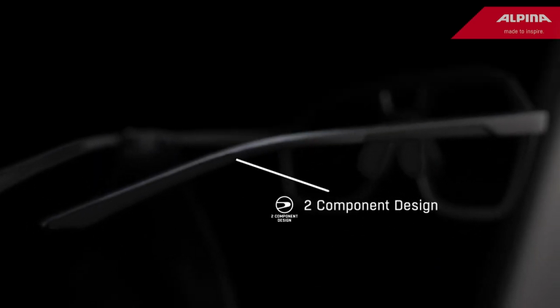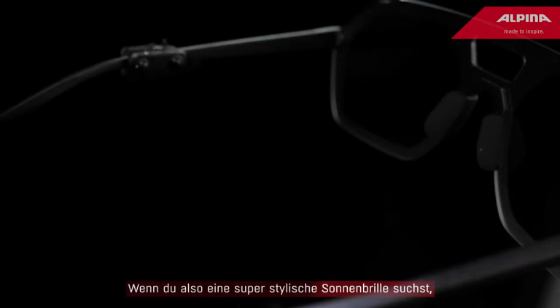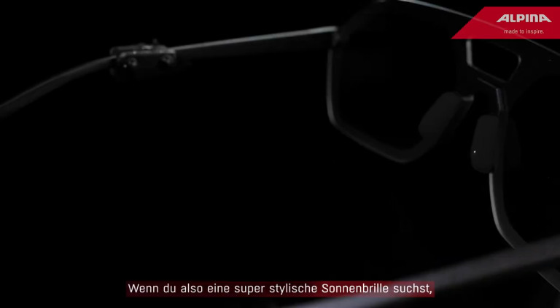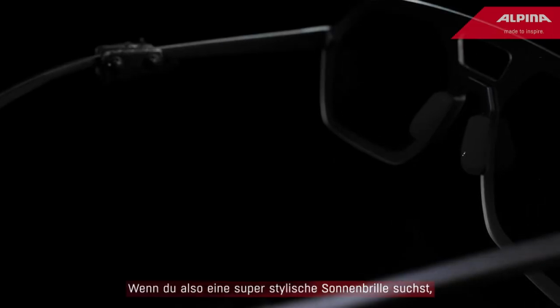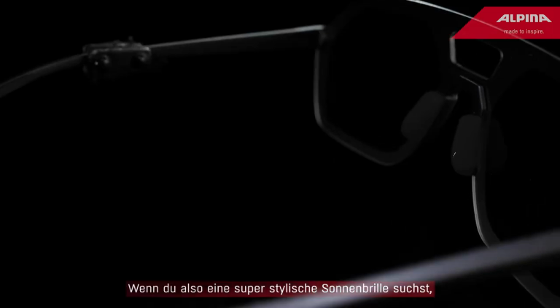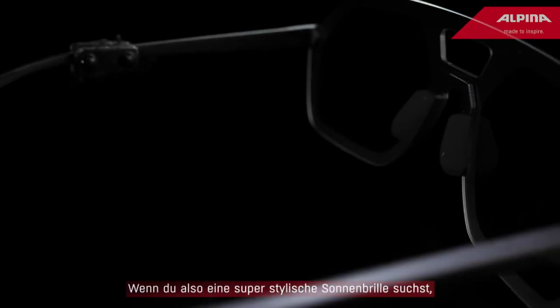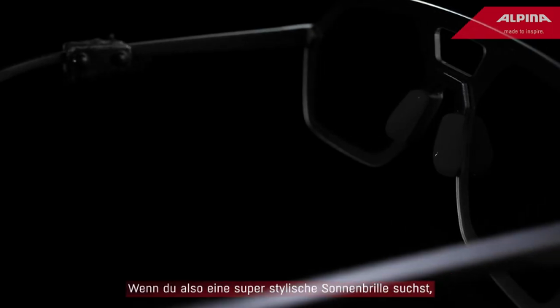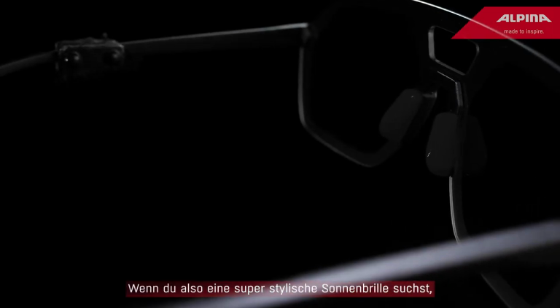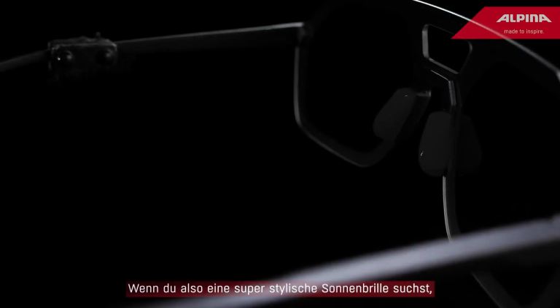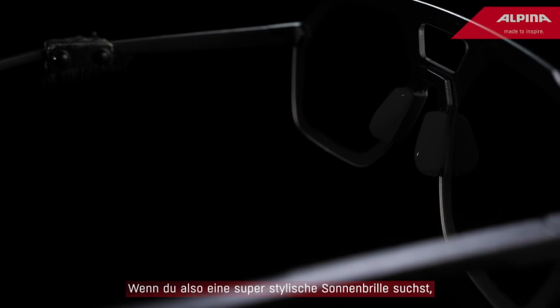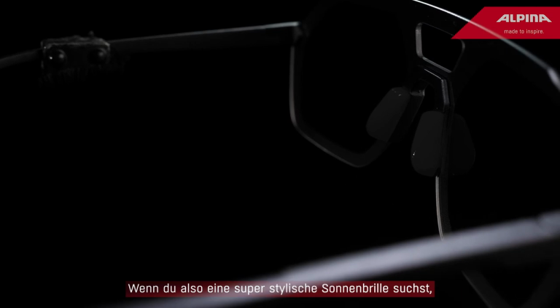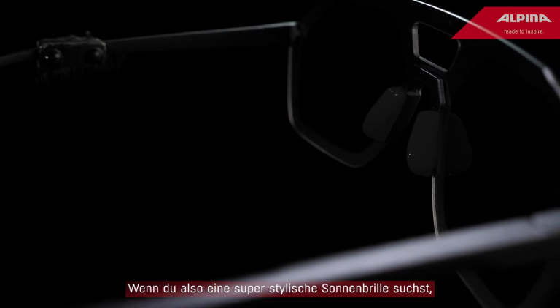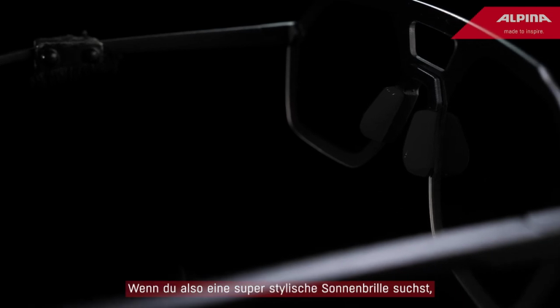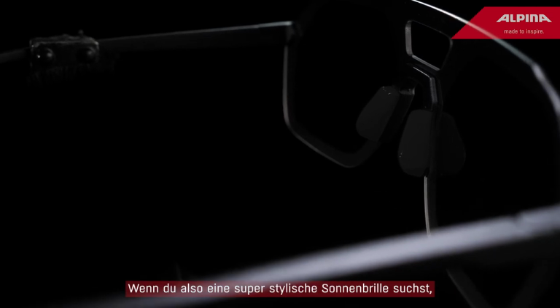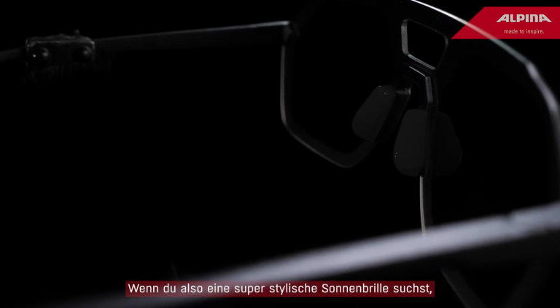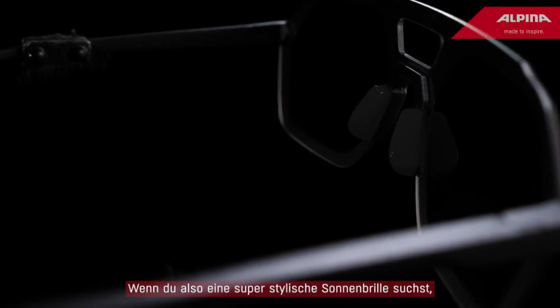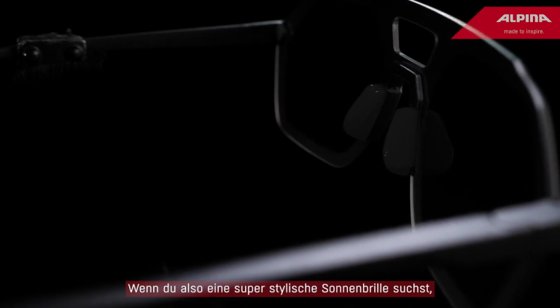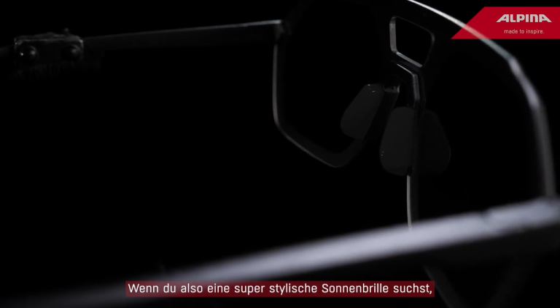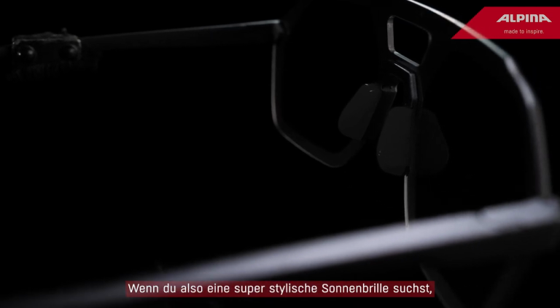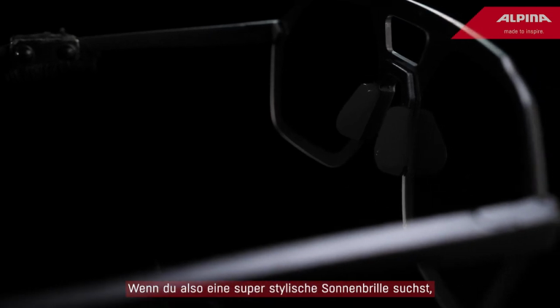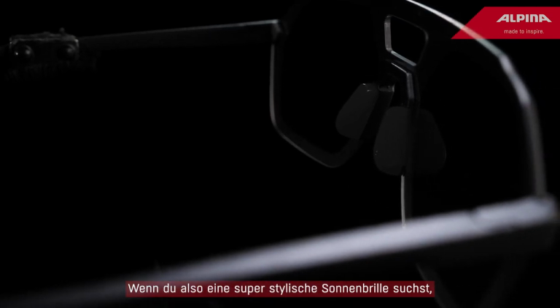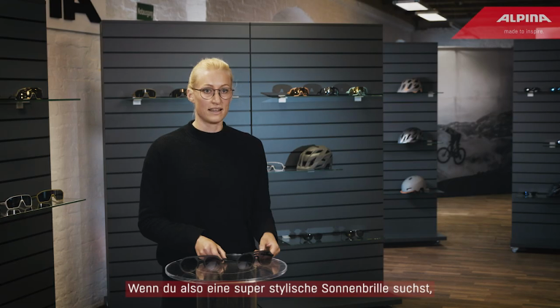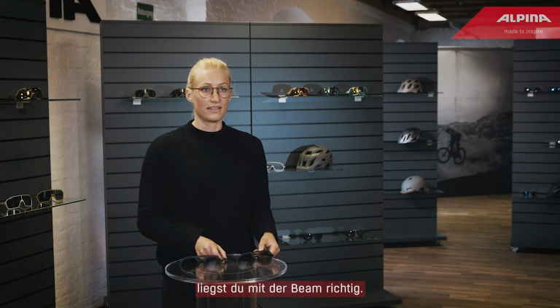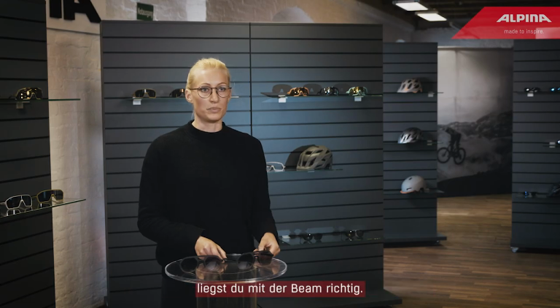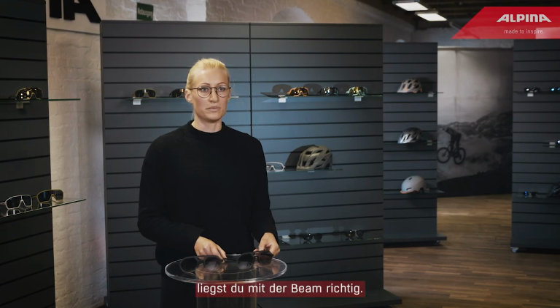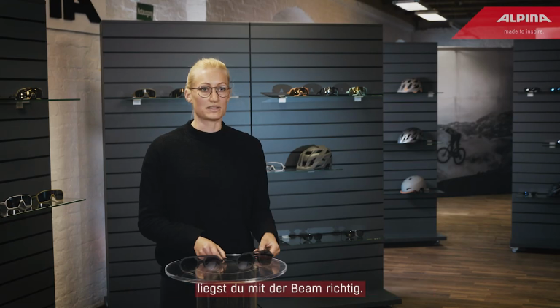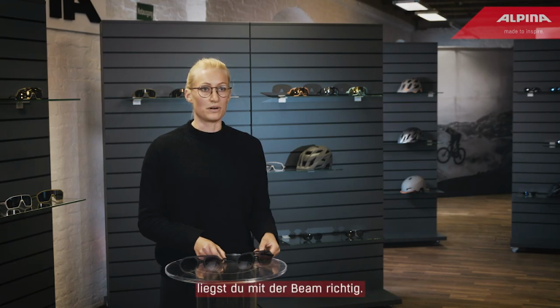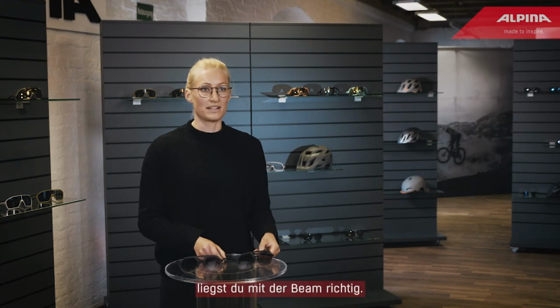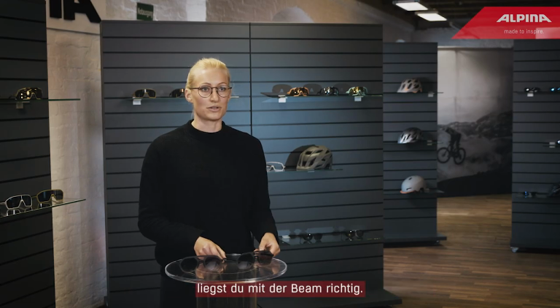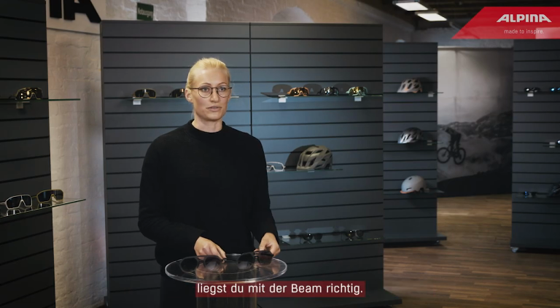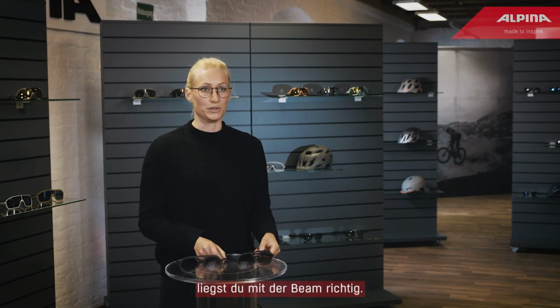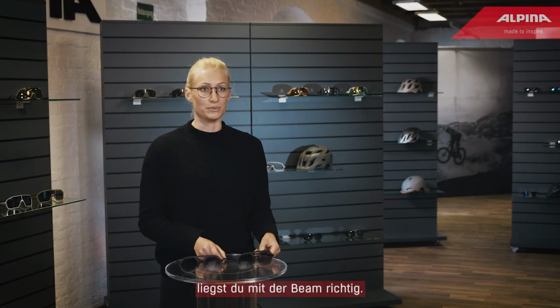So if you feel like you're in need of a super stylish pair of sunglasses, the Beam is the right choice for you.